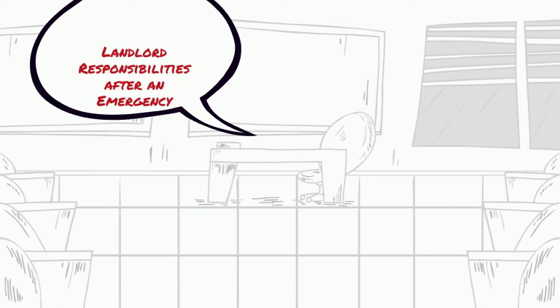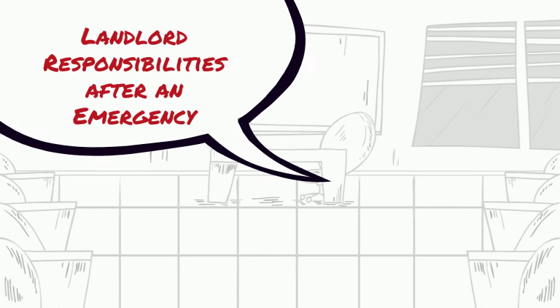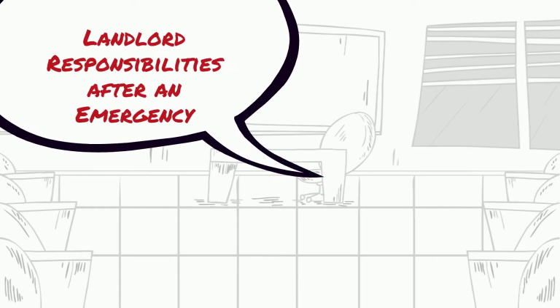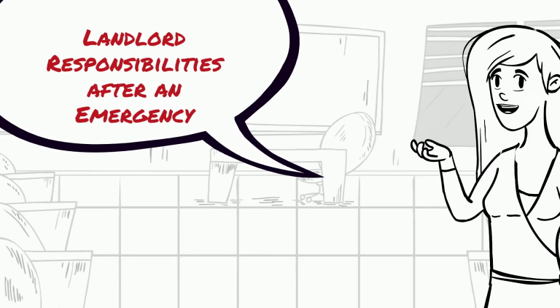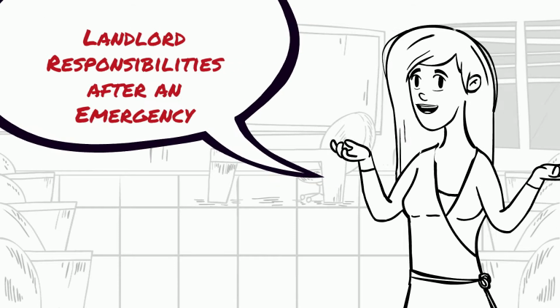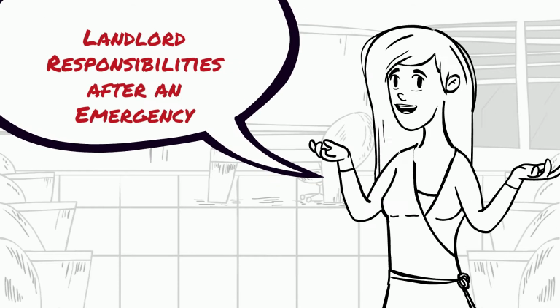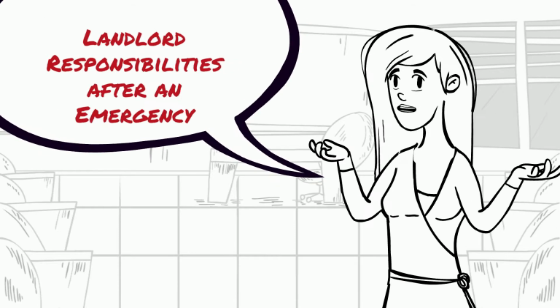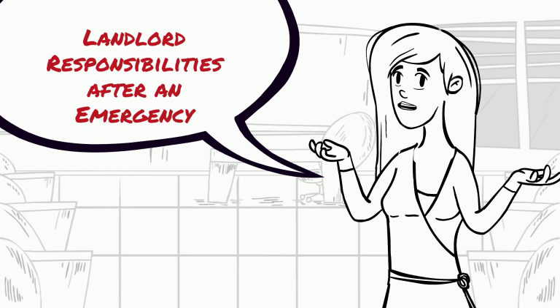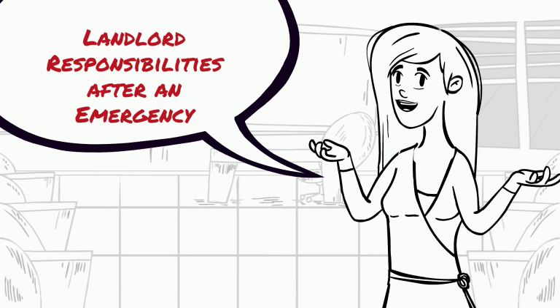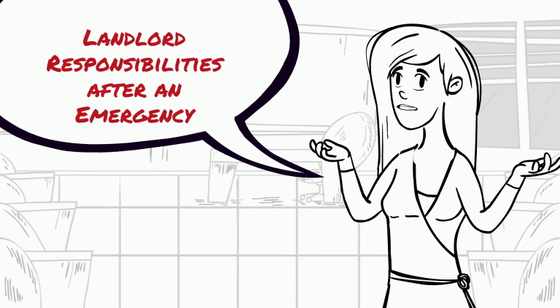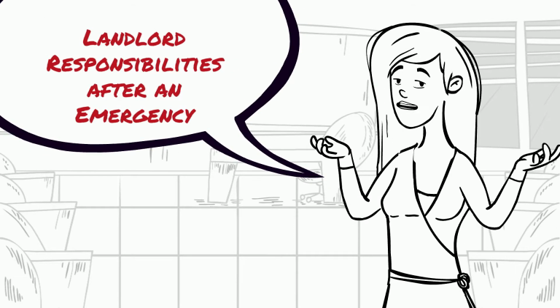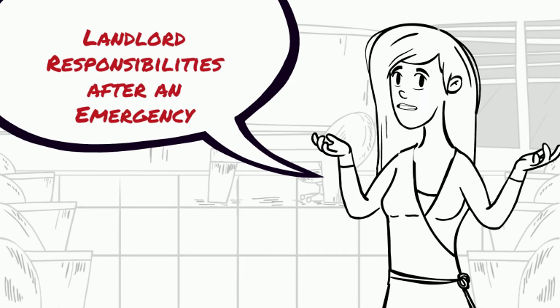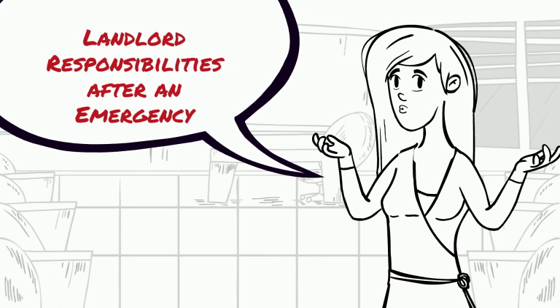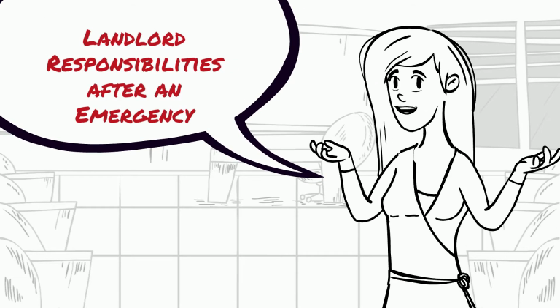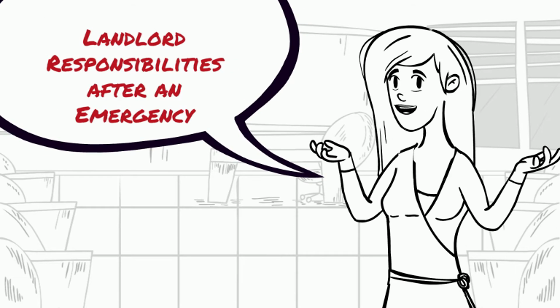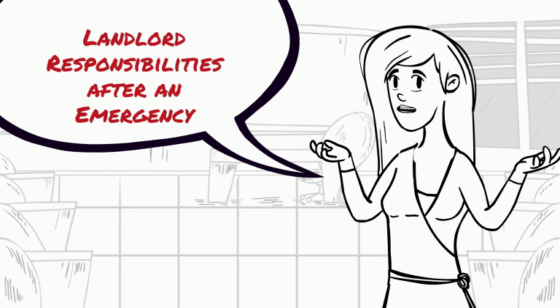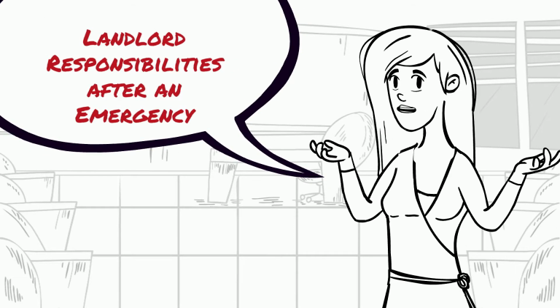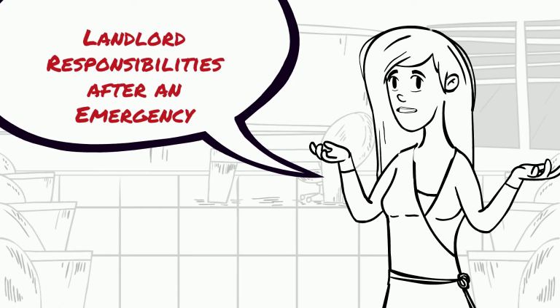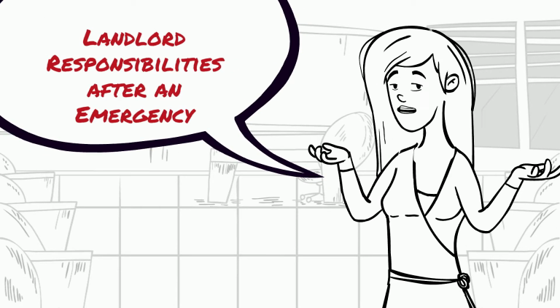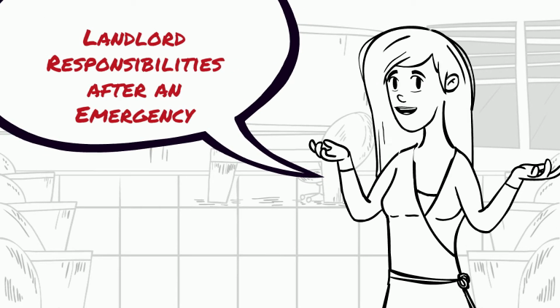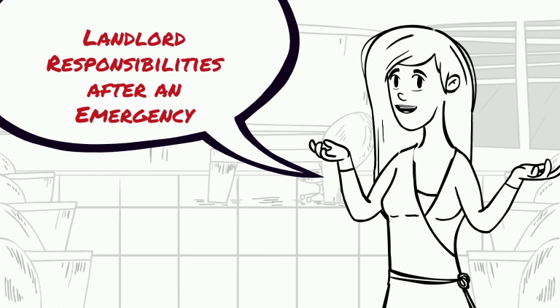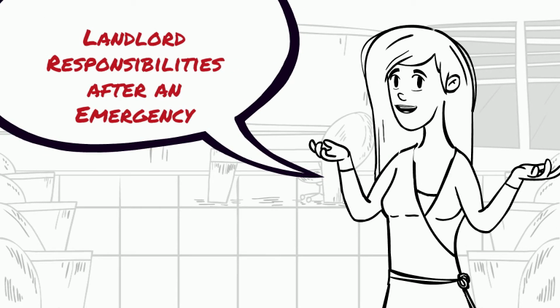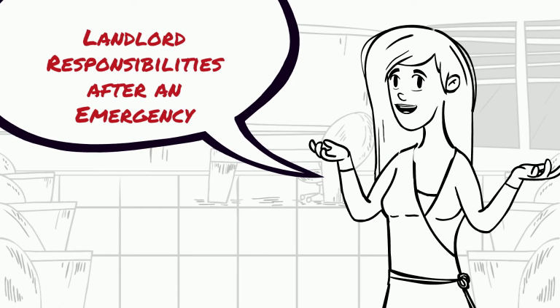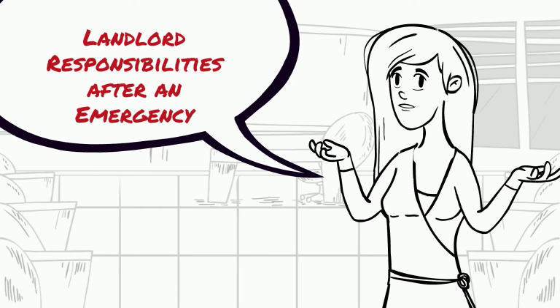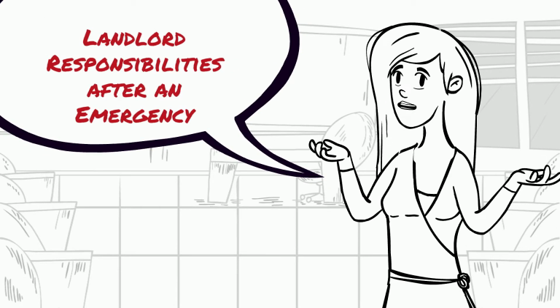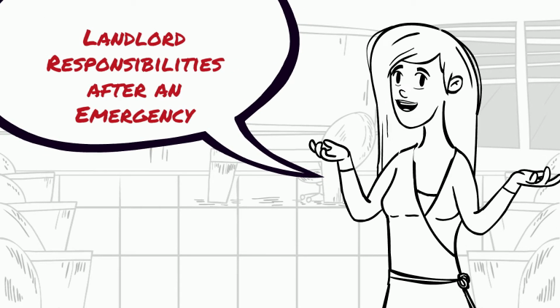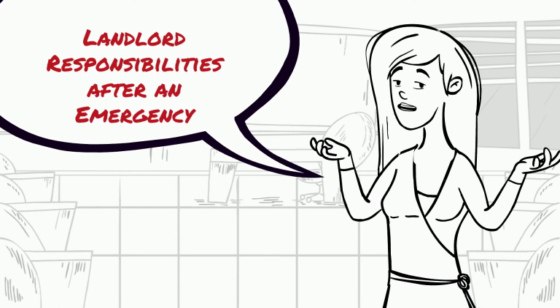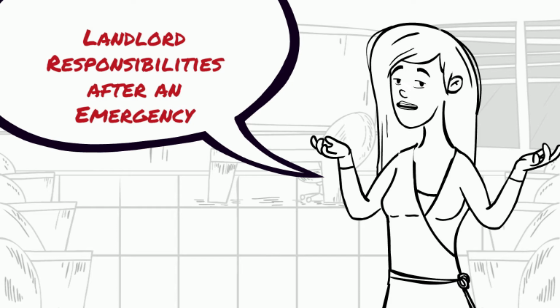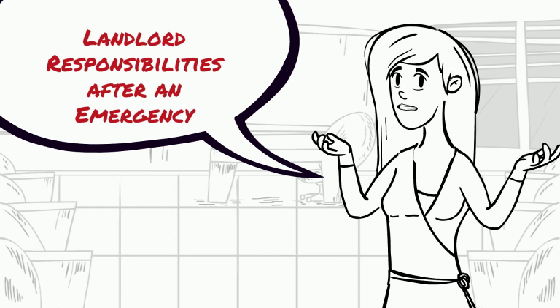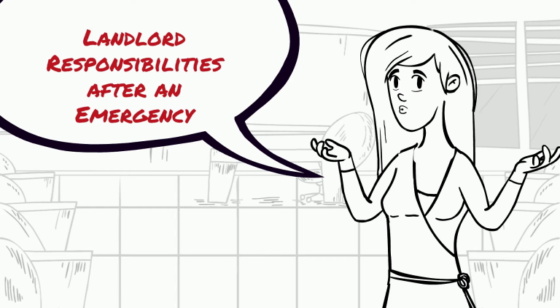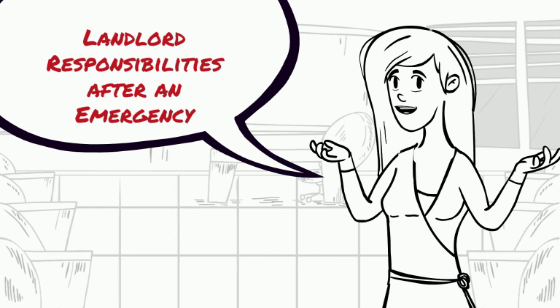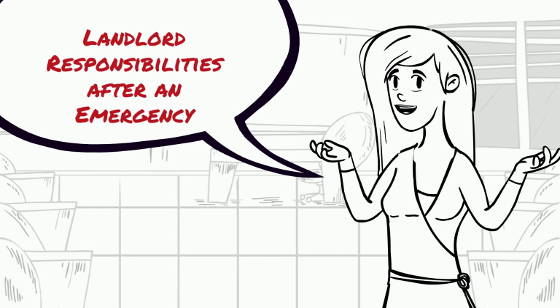Have you ever wondered what the landlord is responsible for in the case of a fire, flood, or other emergency?